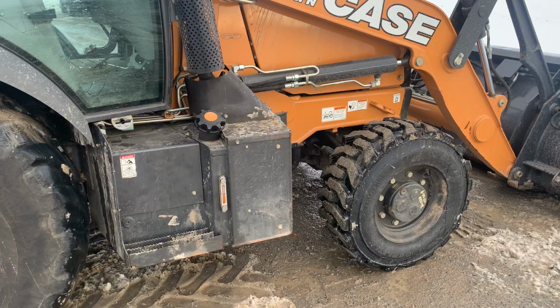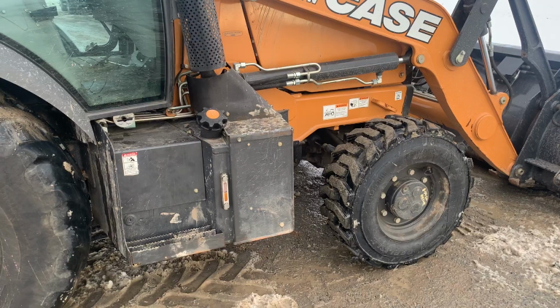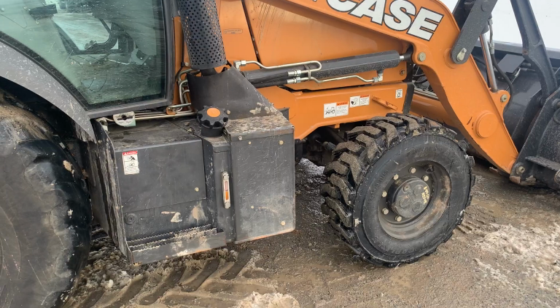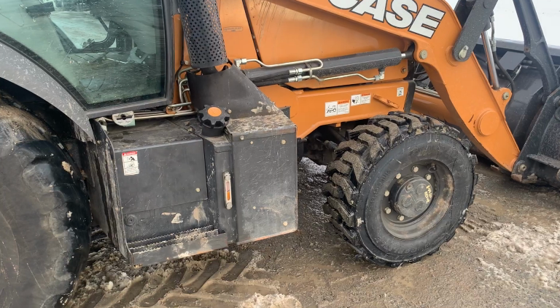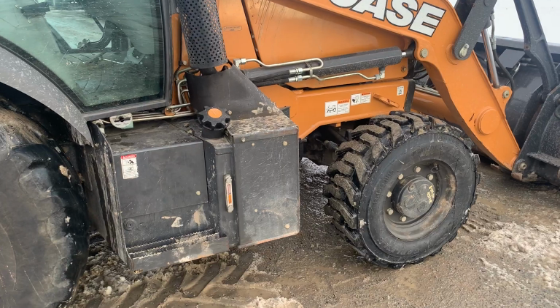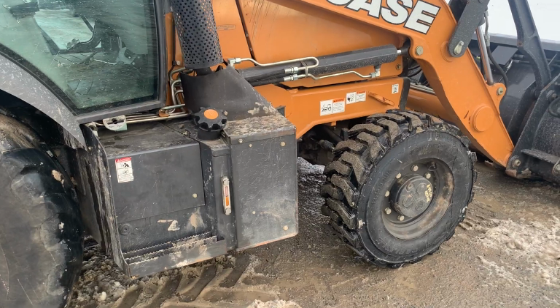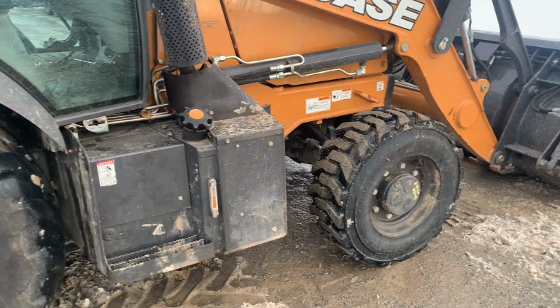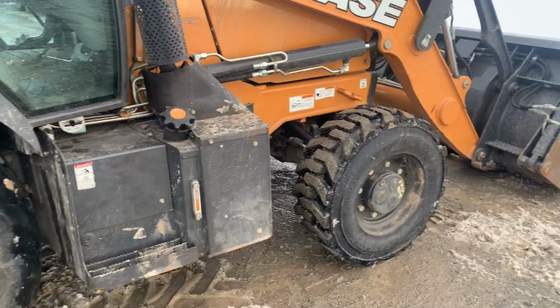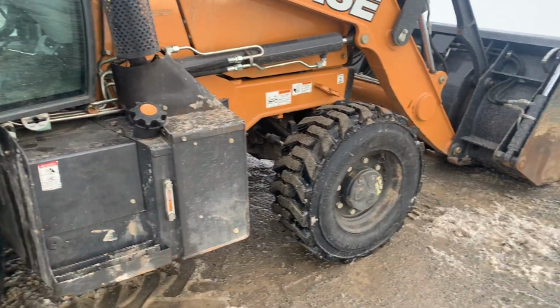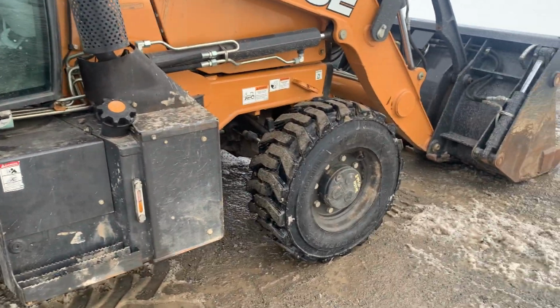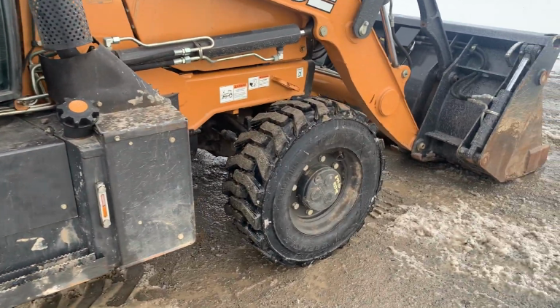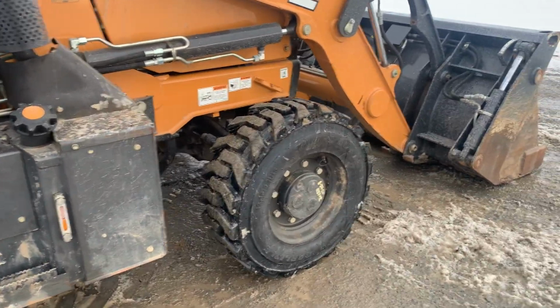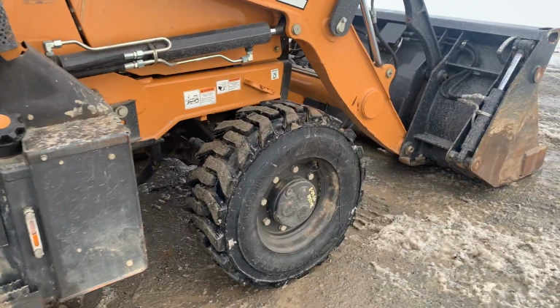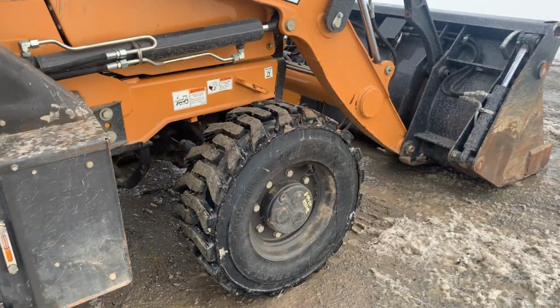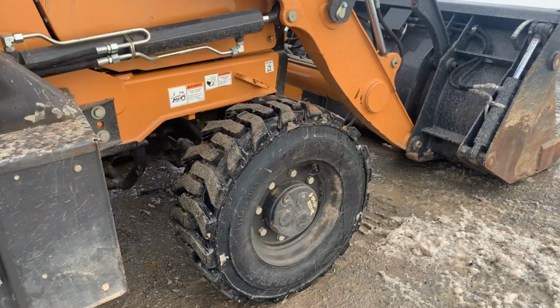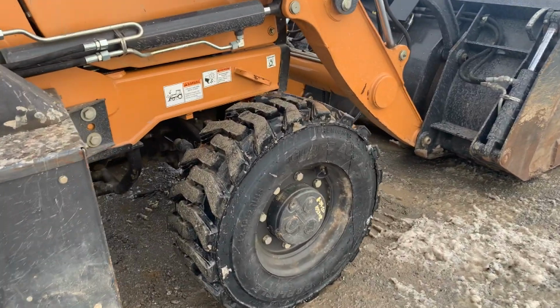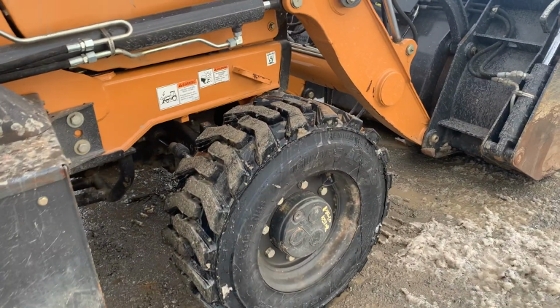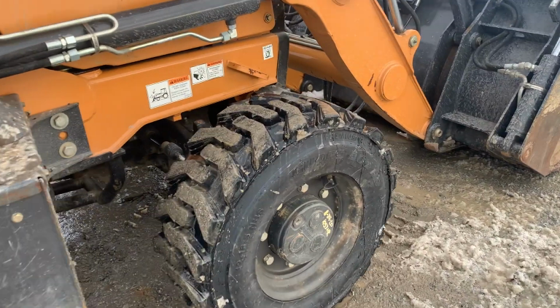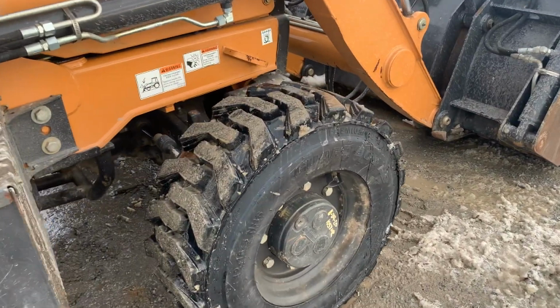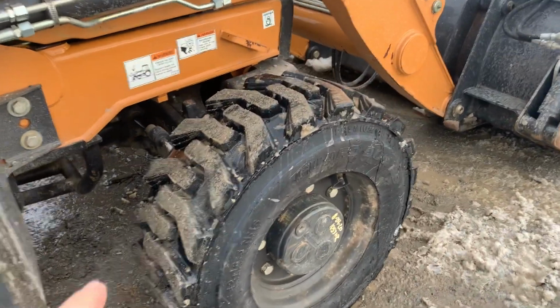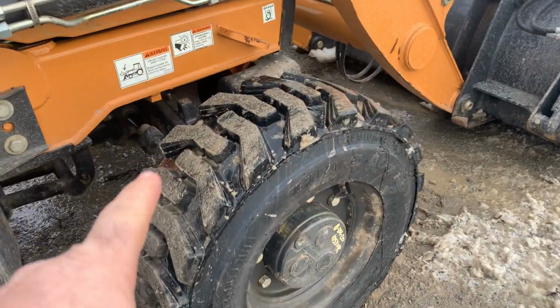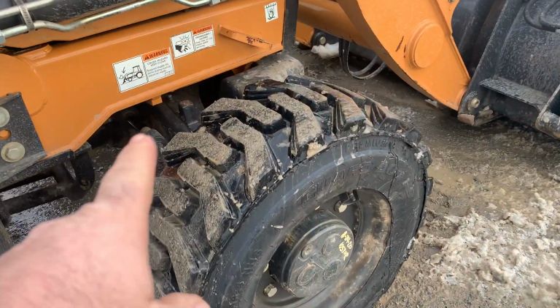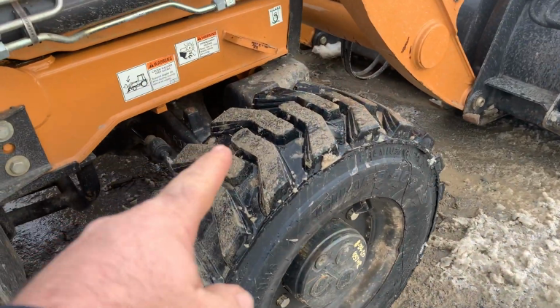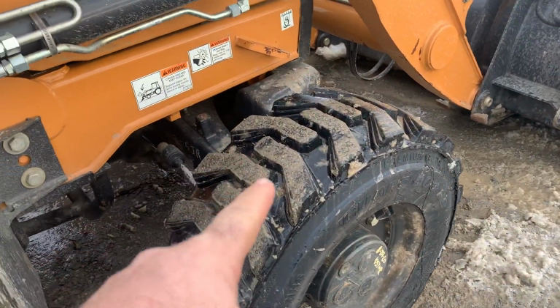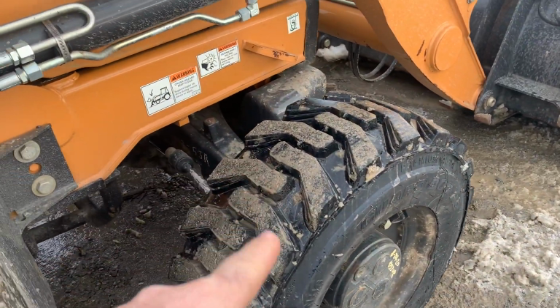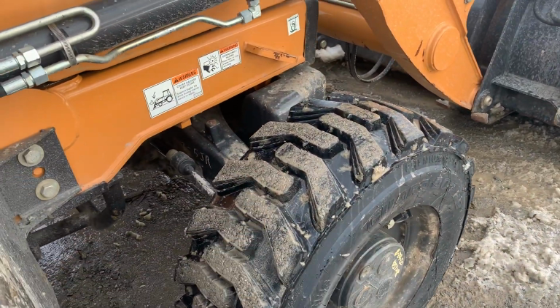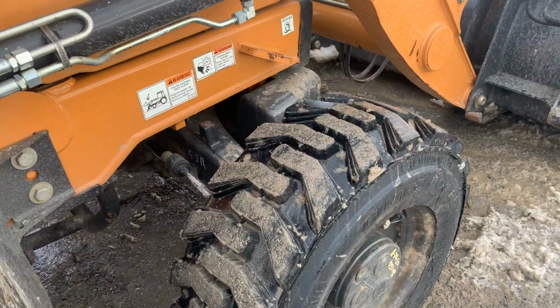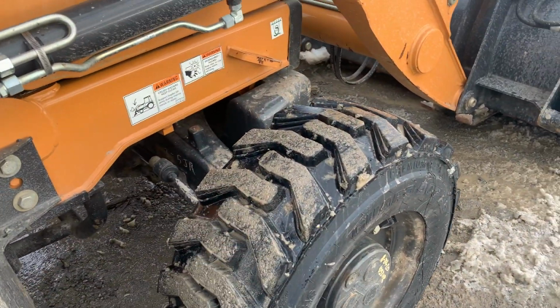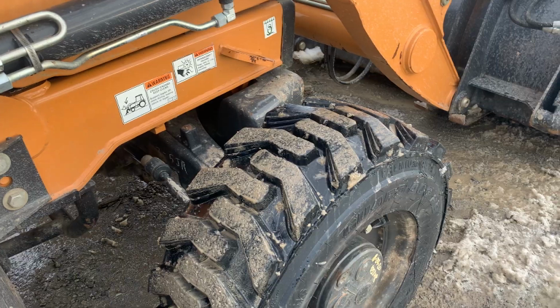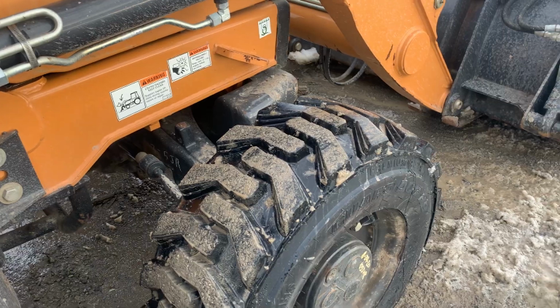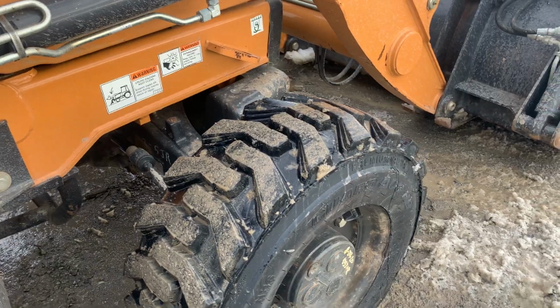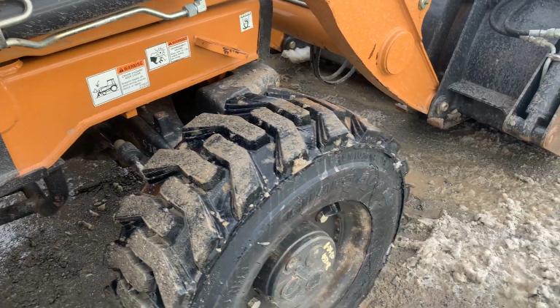Continuing the video. New tires again on this side.